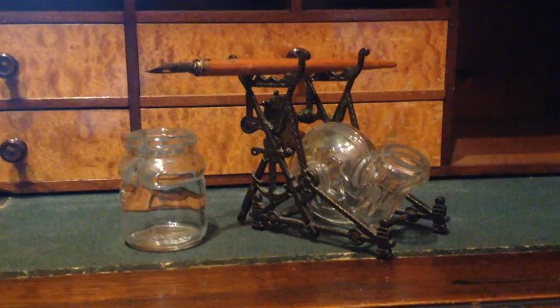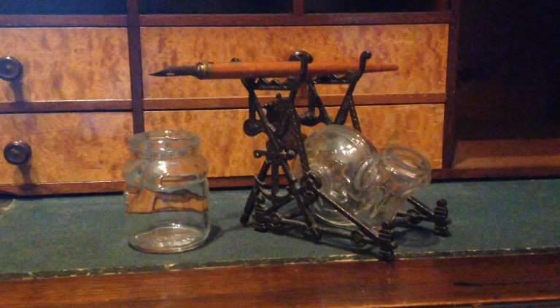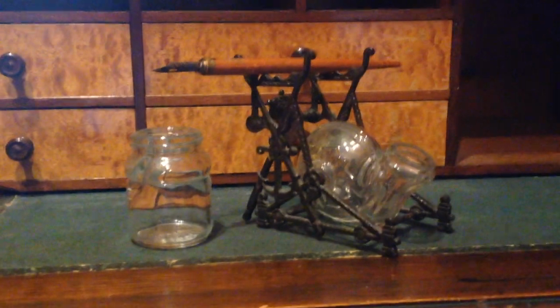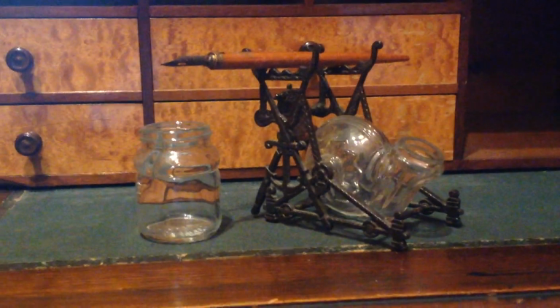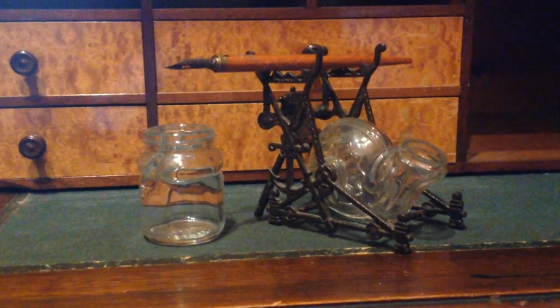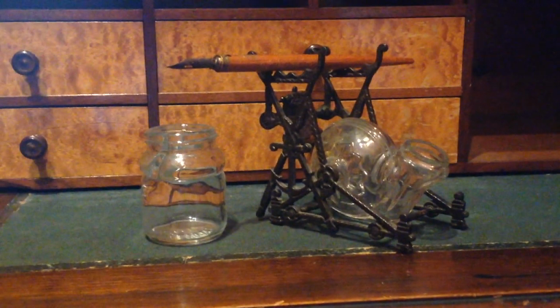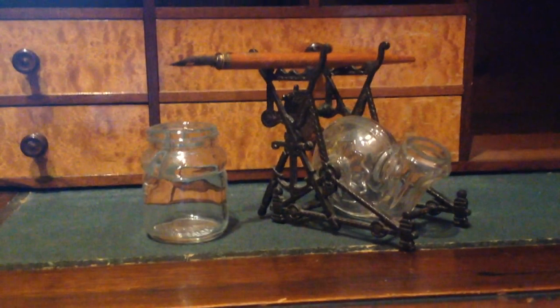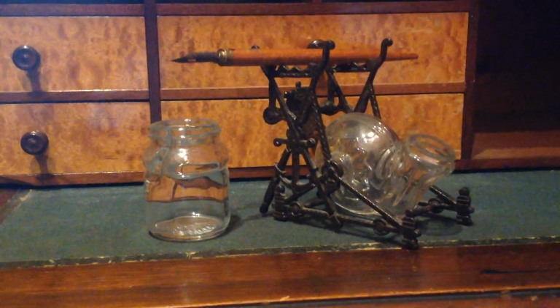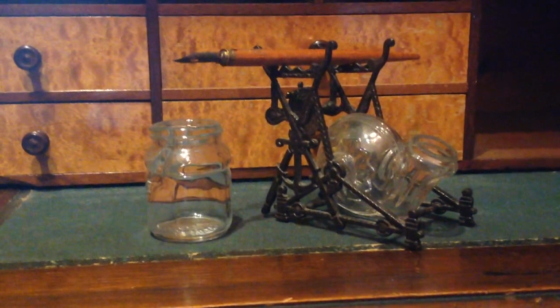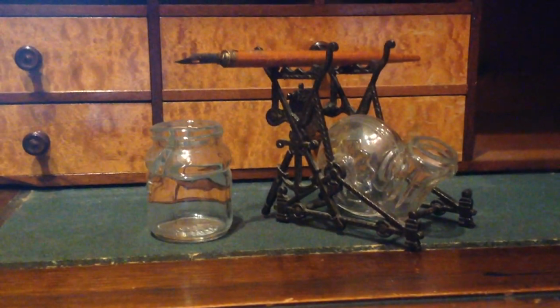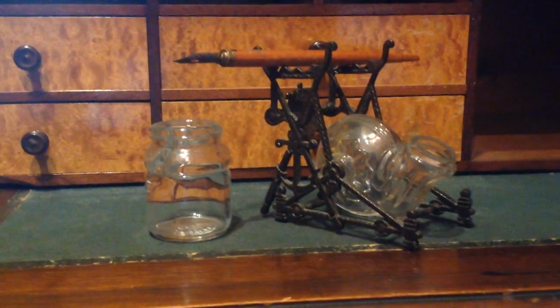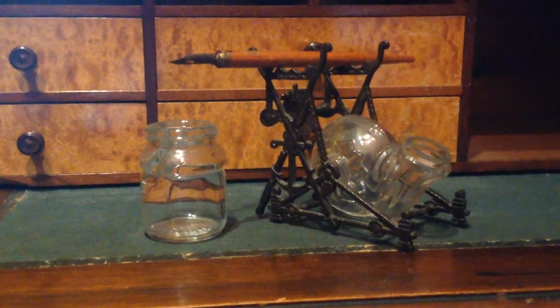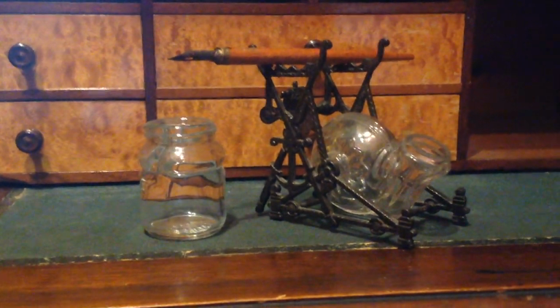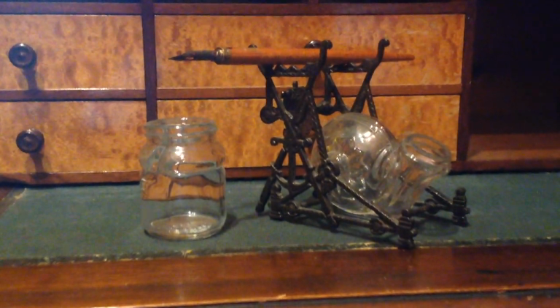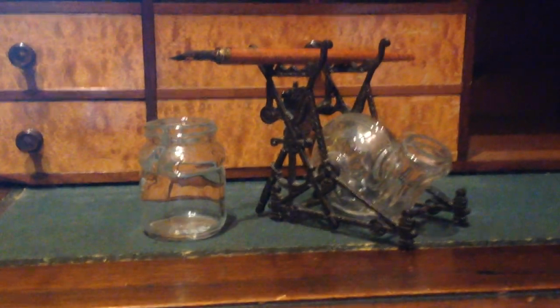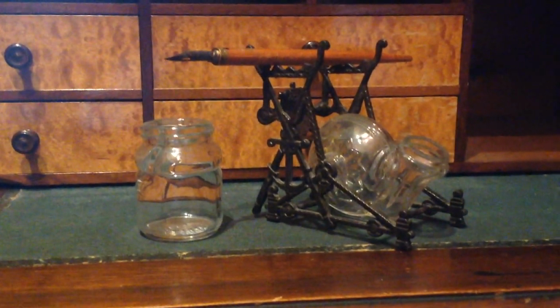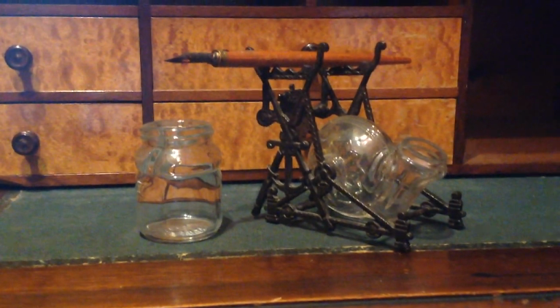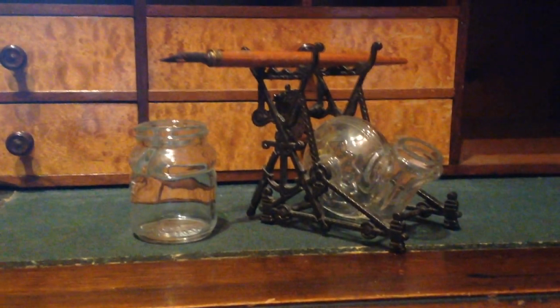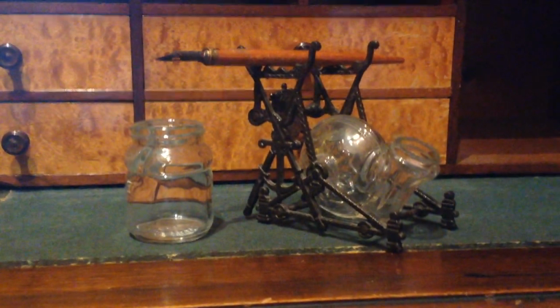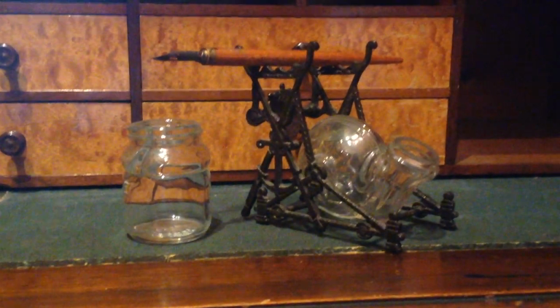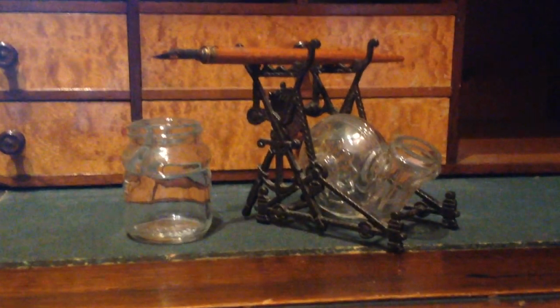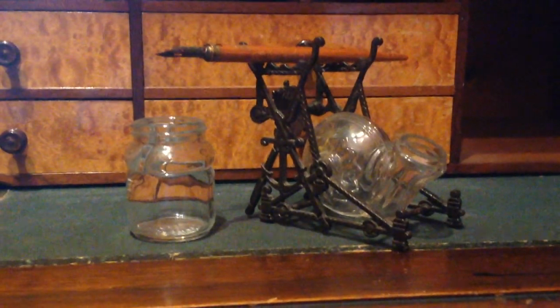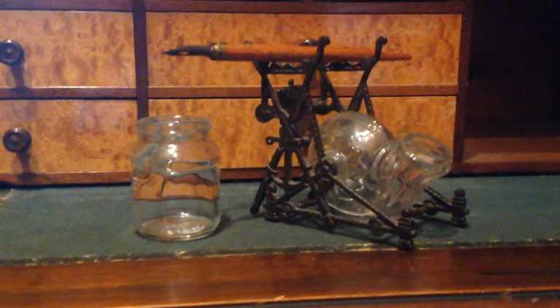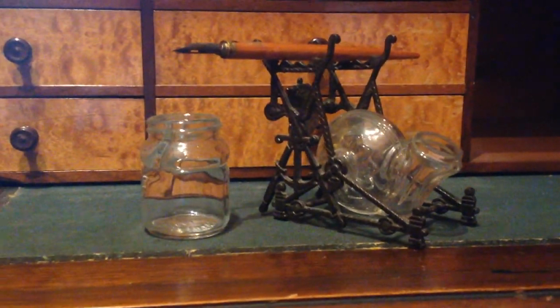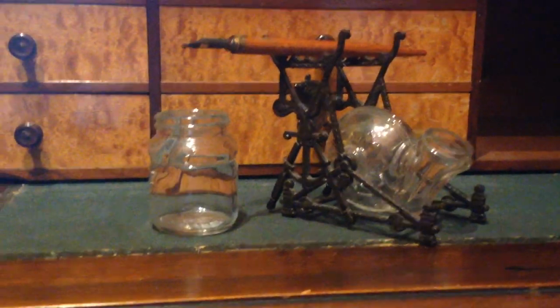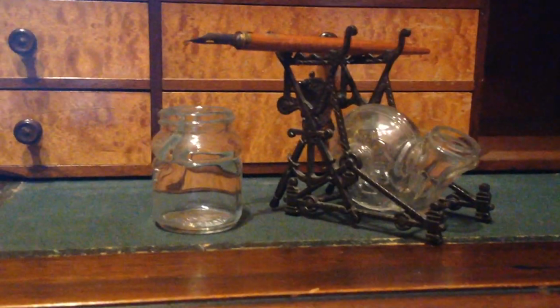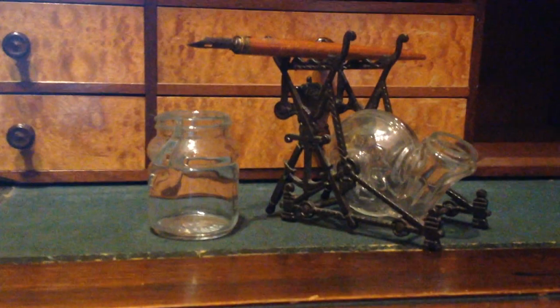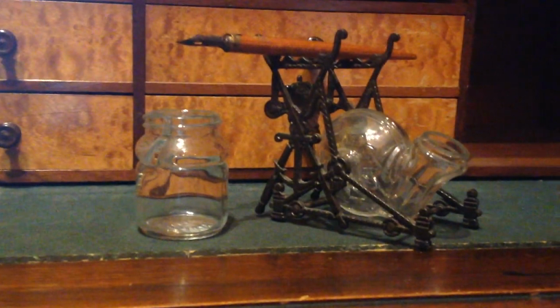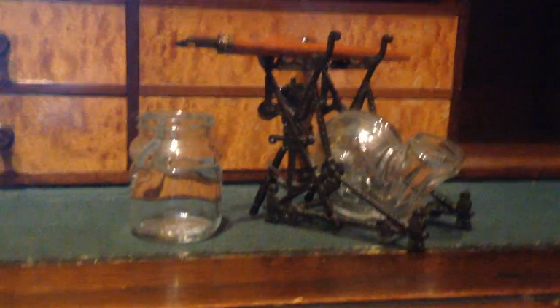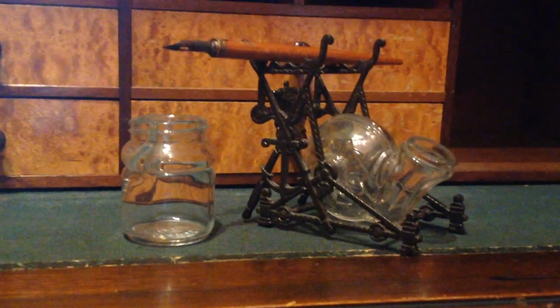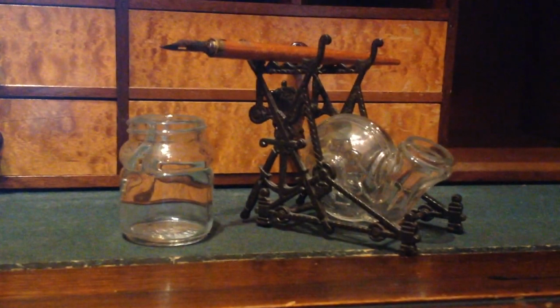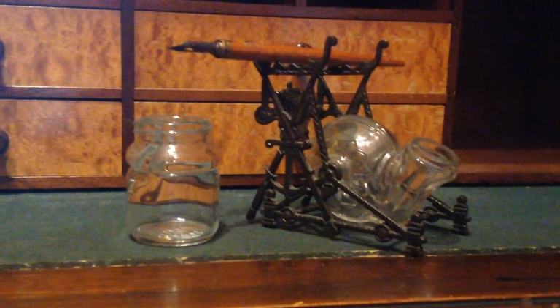Welcome back to the Fenton History Center. We're bringing you some videos of some of our artifacts that are often overlooked.